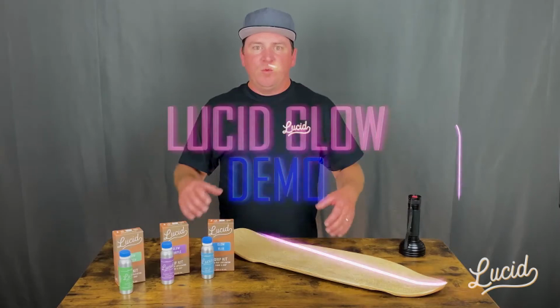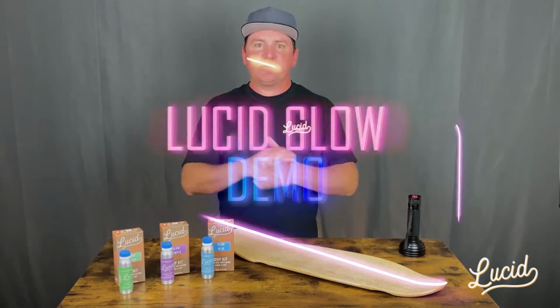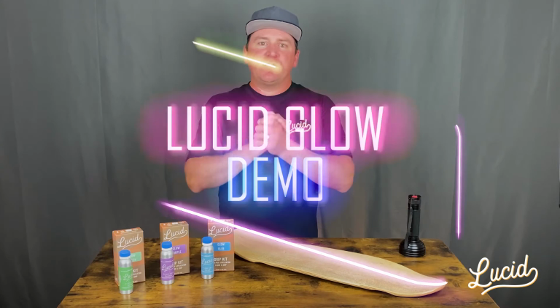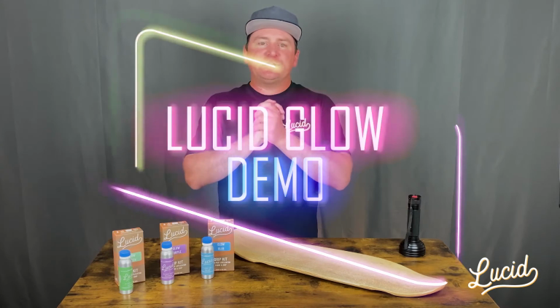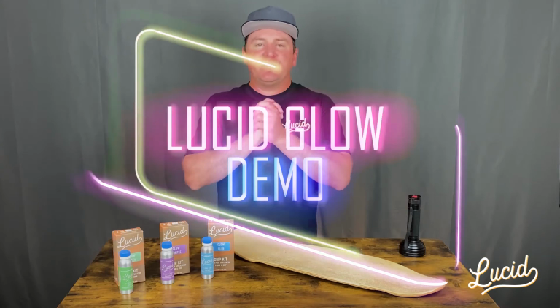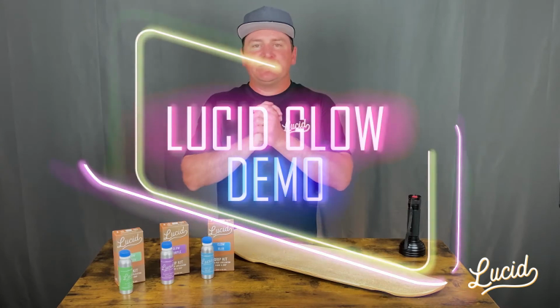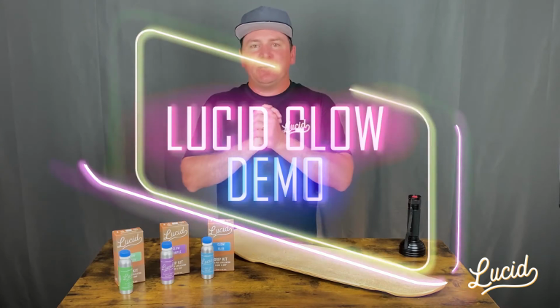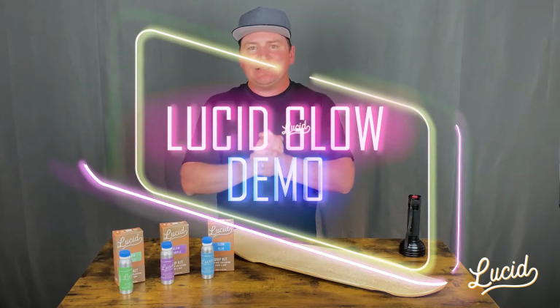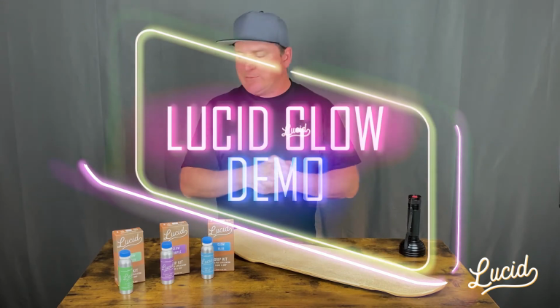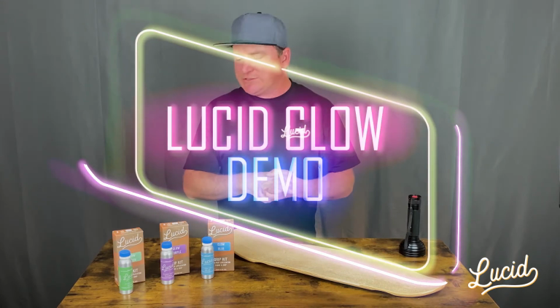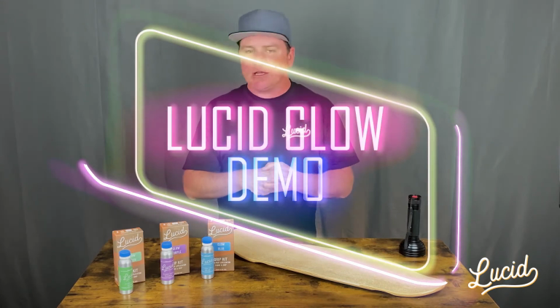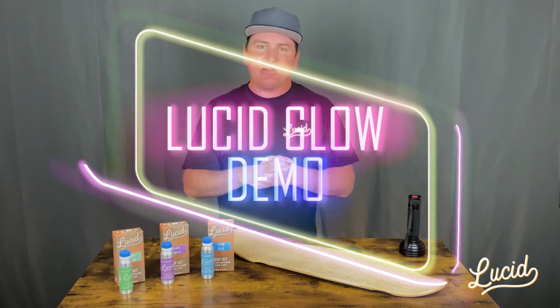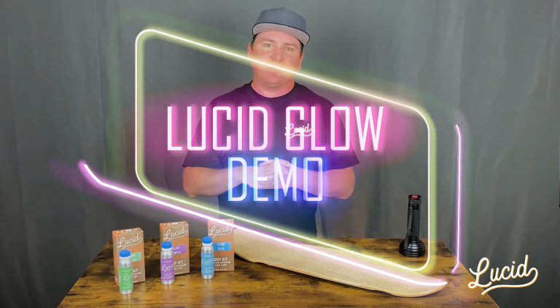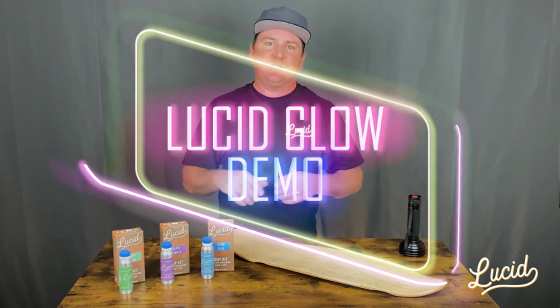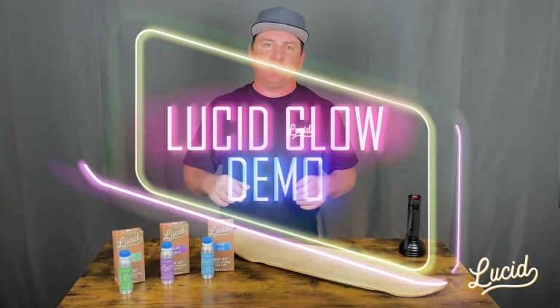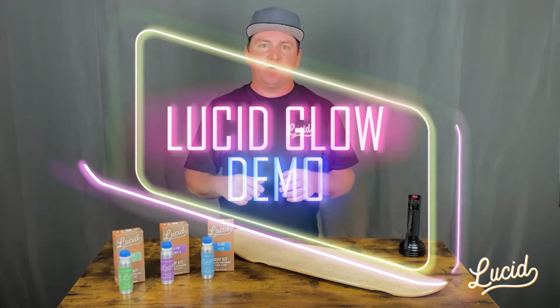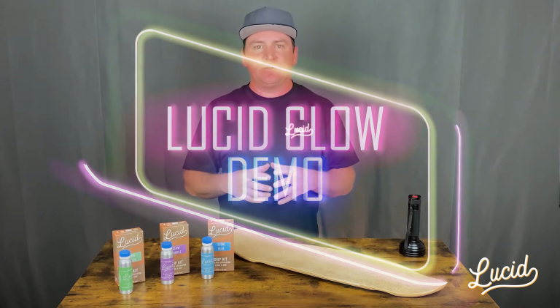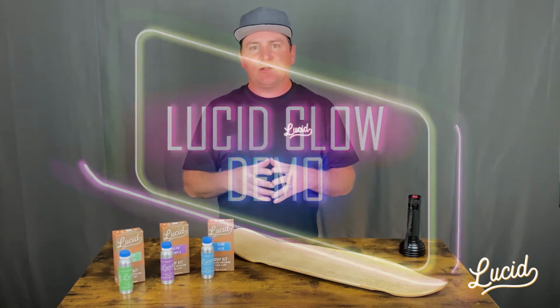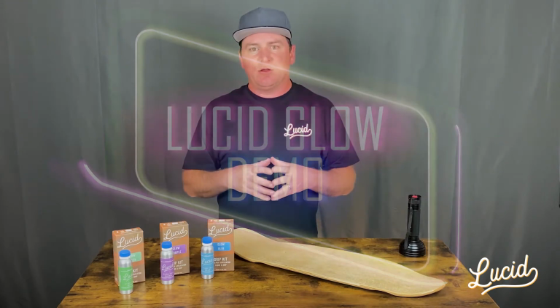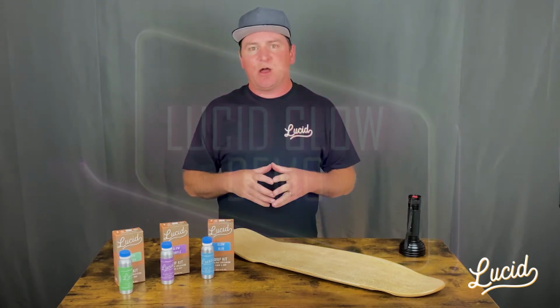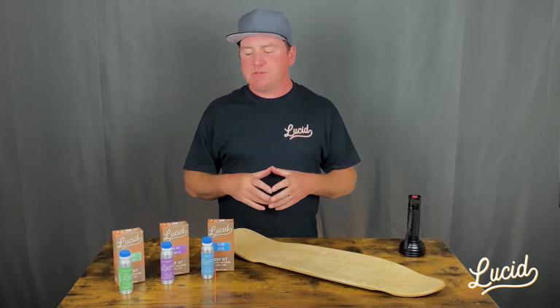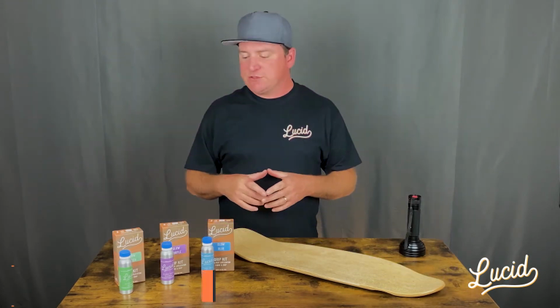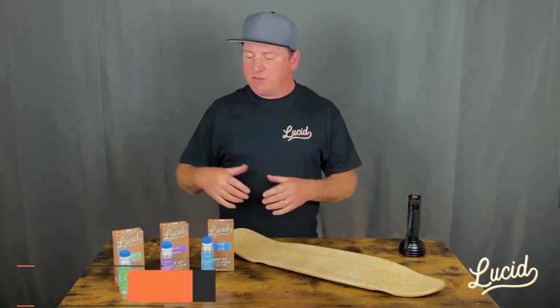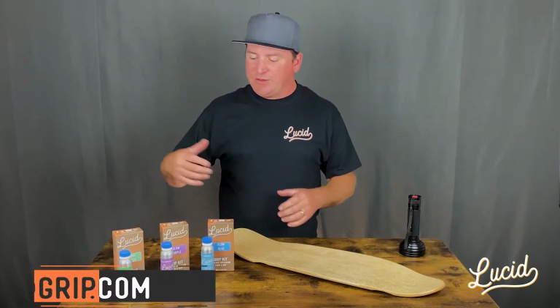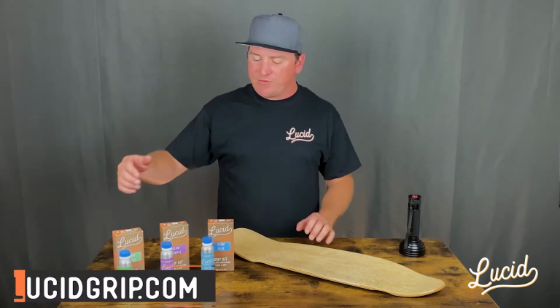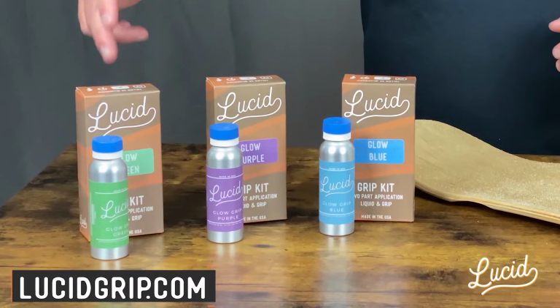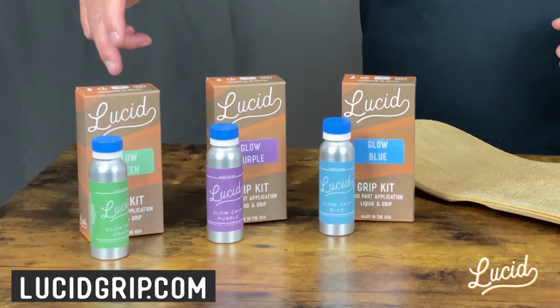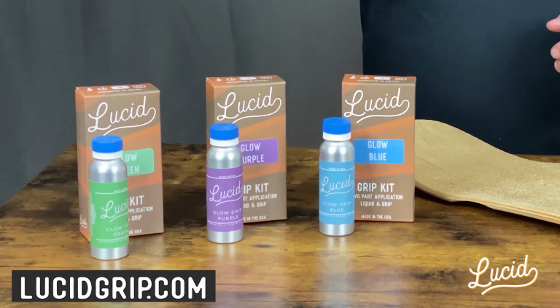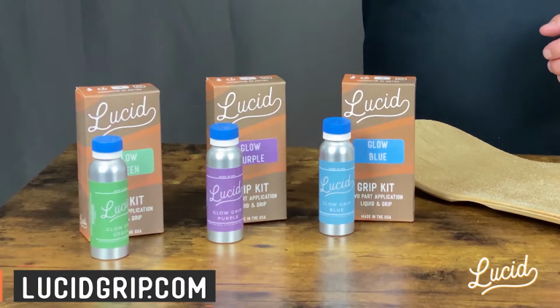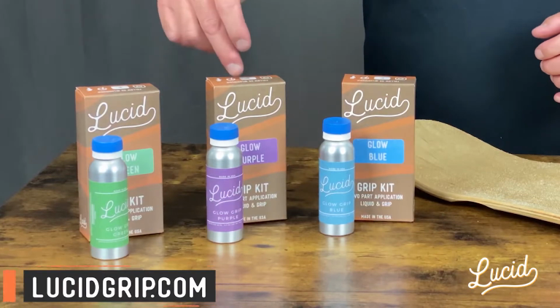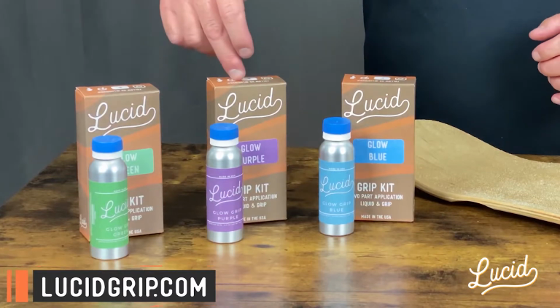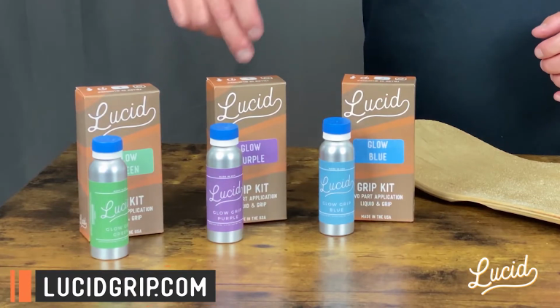What's going on everyone? Derek with LucidGrip, and today I'm going to be talking about our three different glow in the dark grip options. Currently we have our green, purple, and blue.